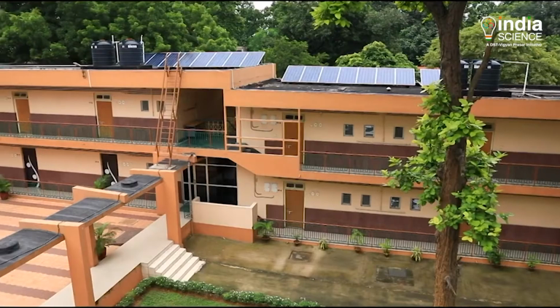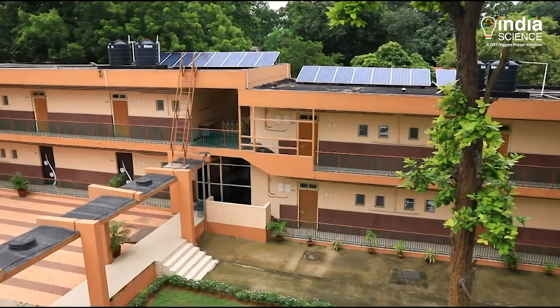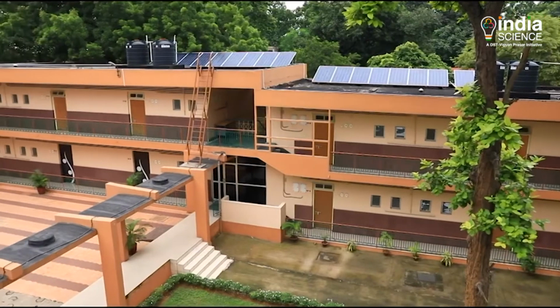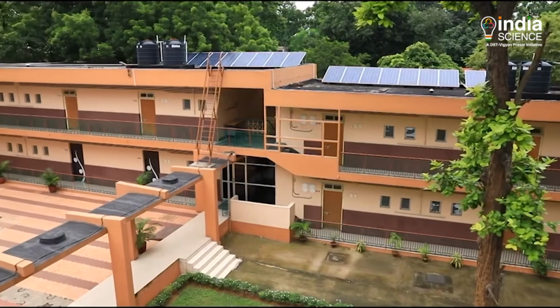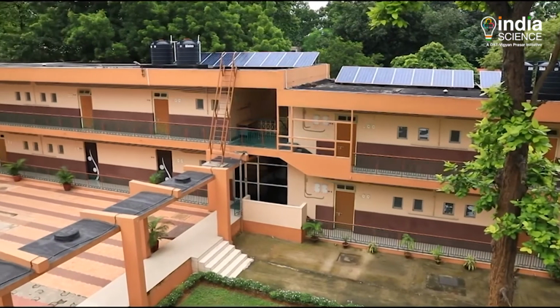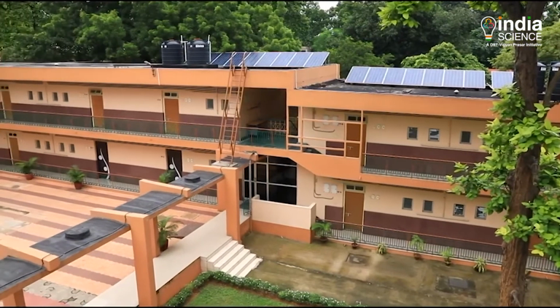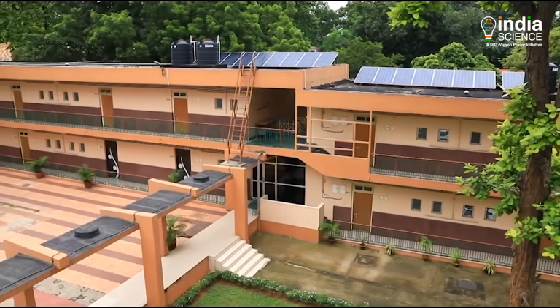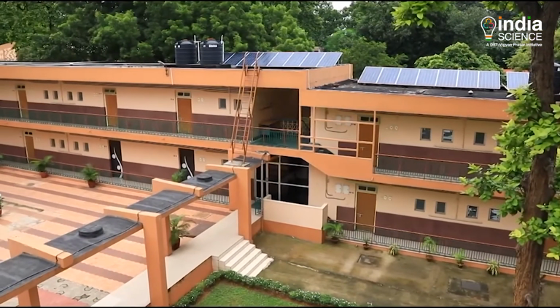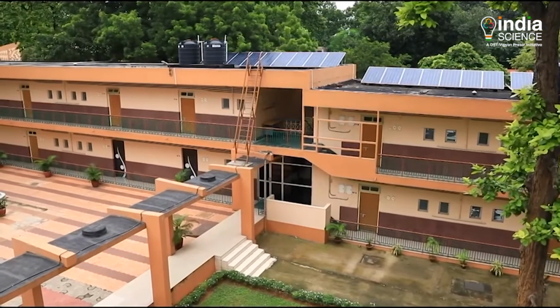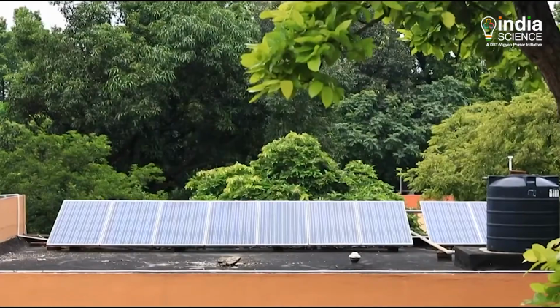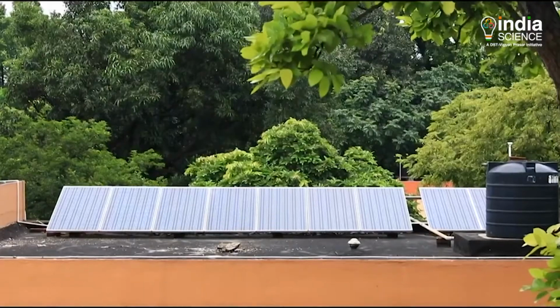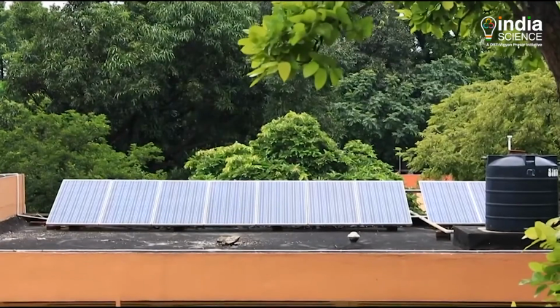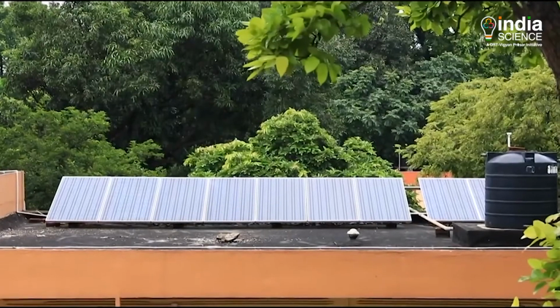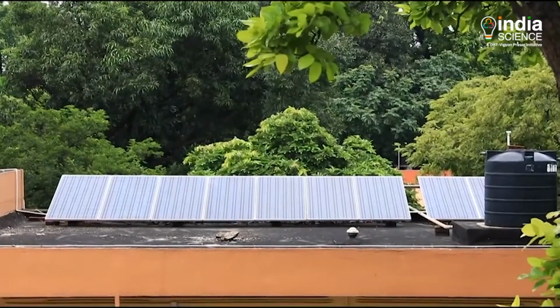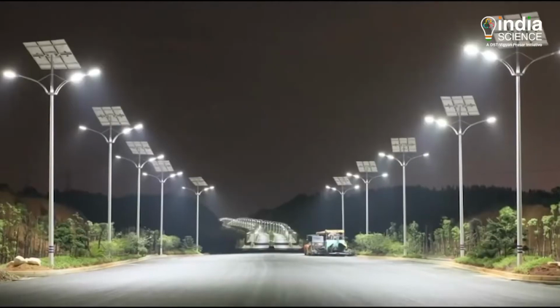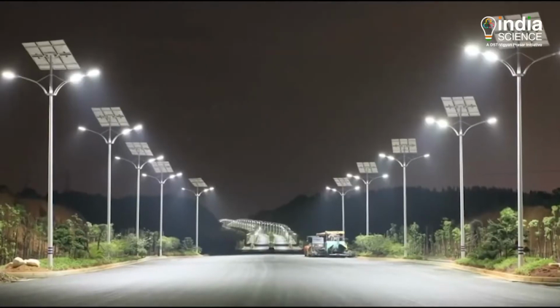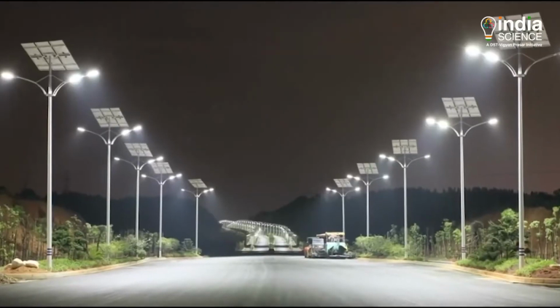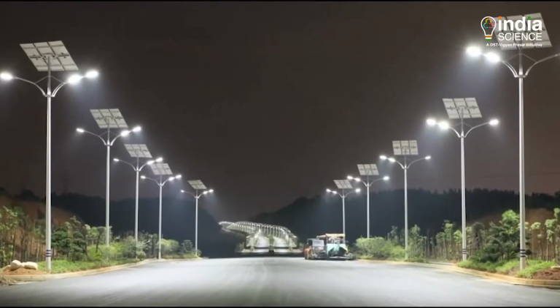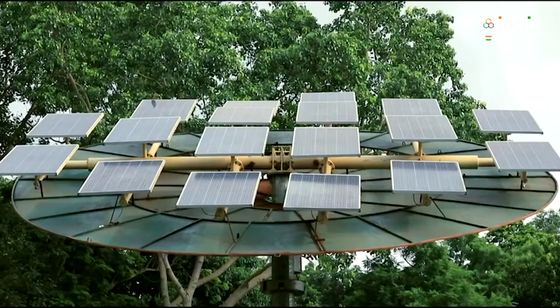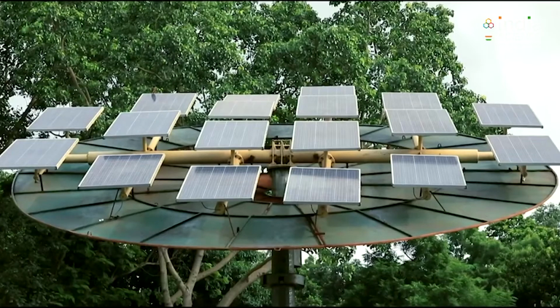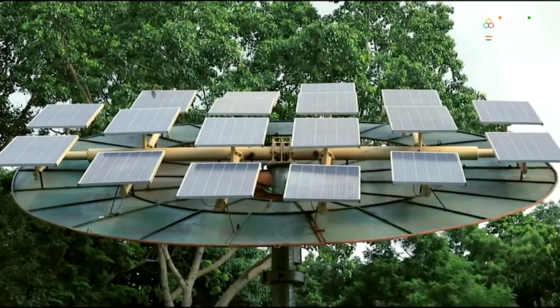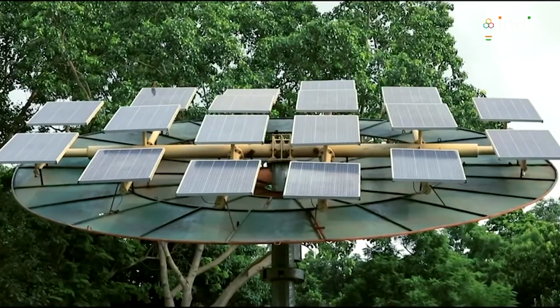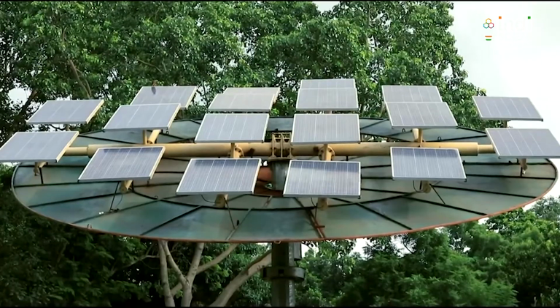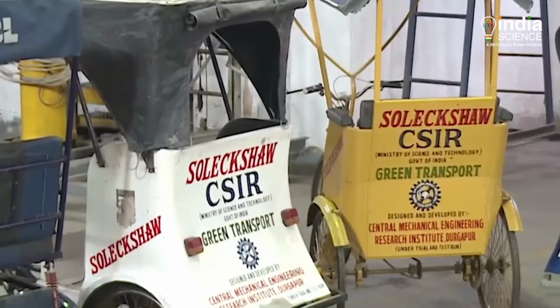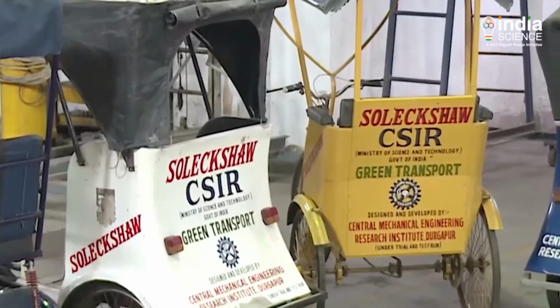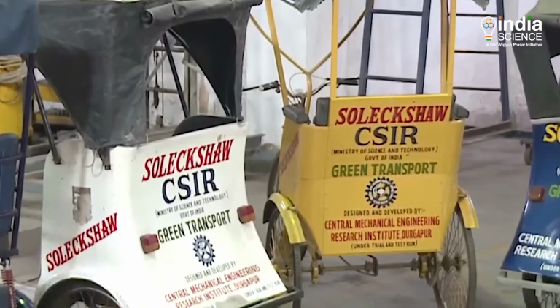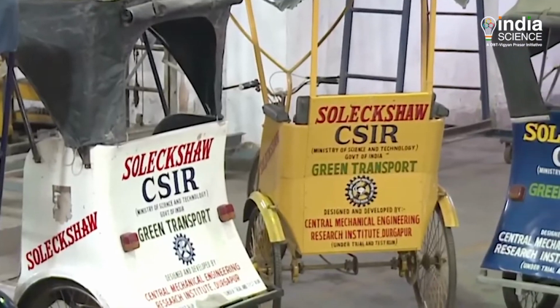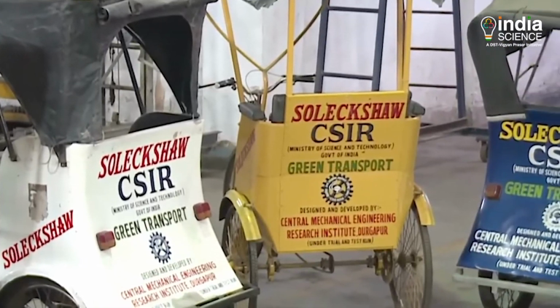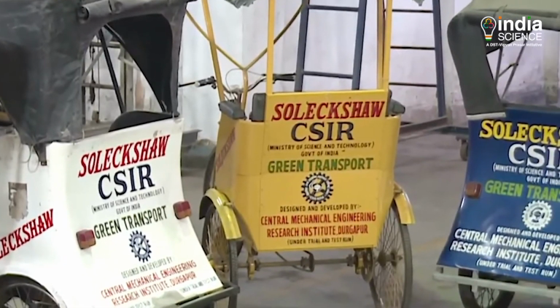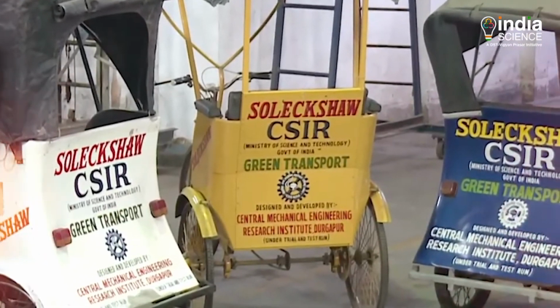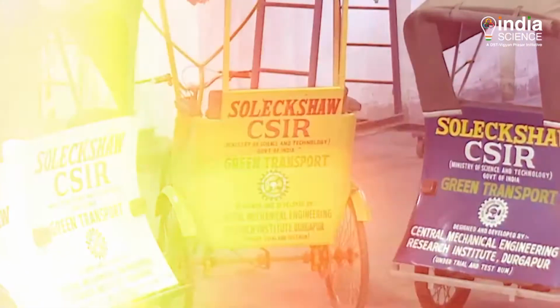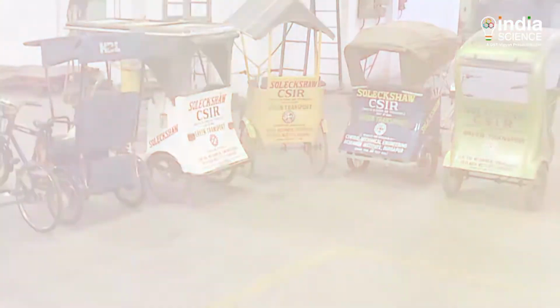This system can be used in homes, street lights, solar trees, or solar energy-based vehicles.